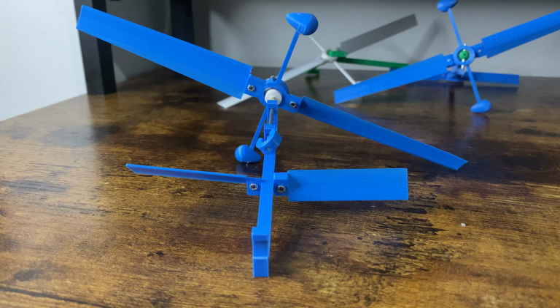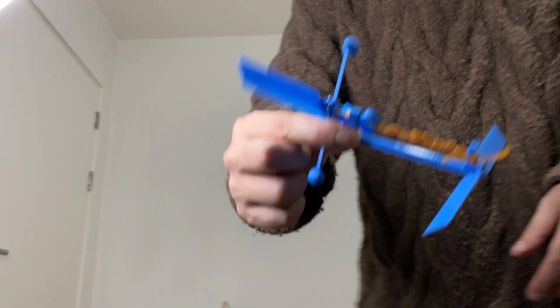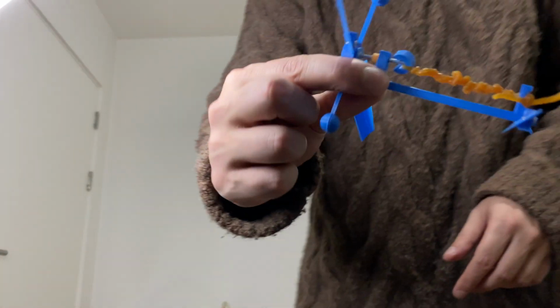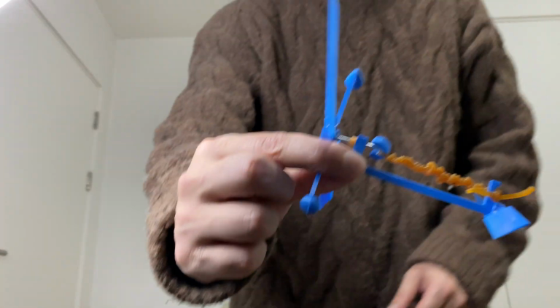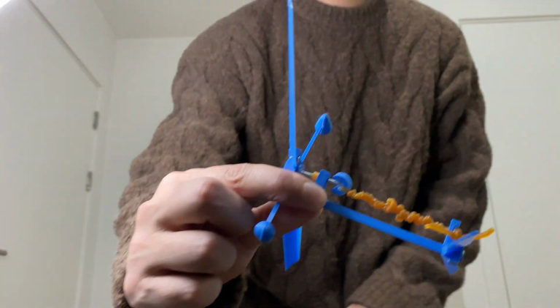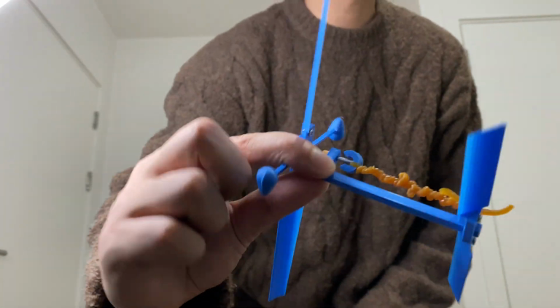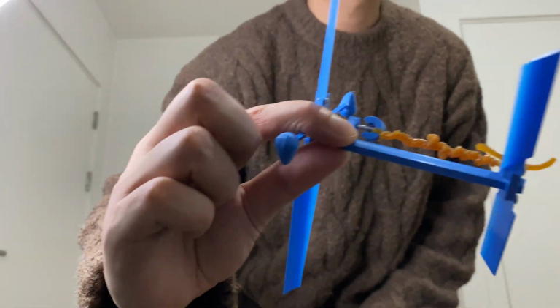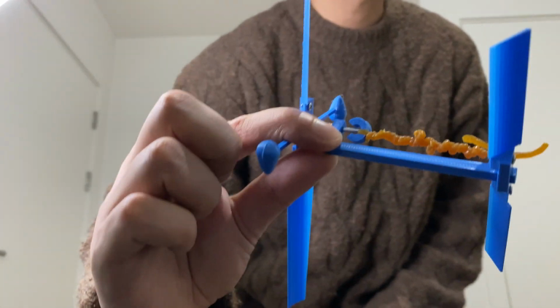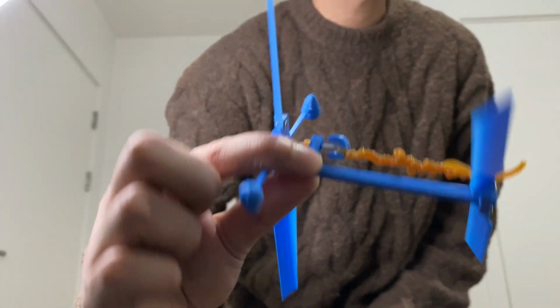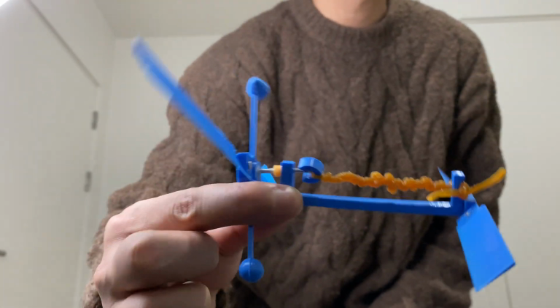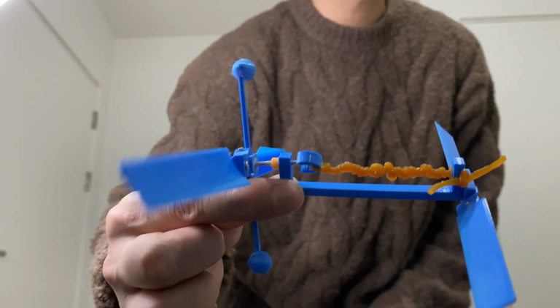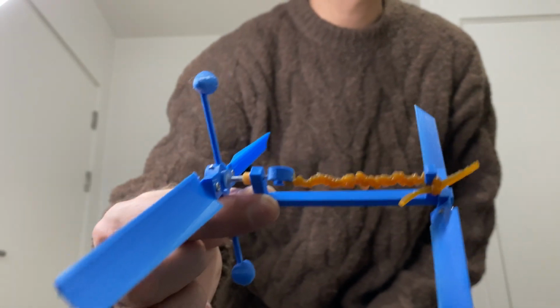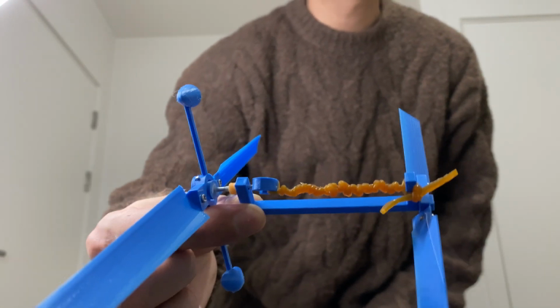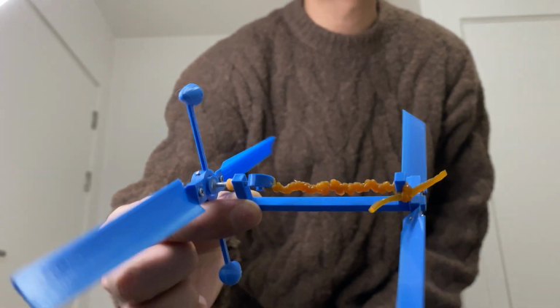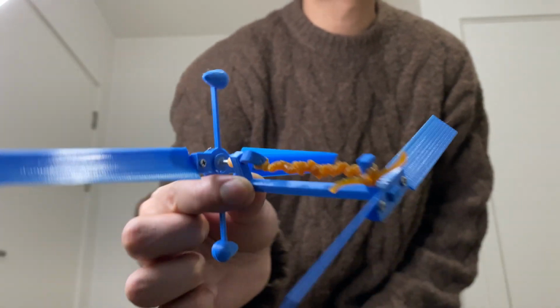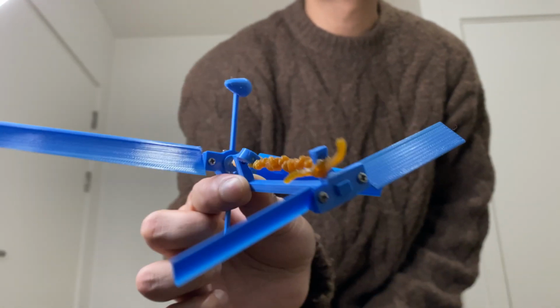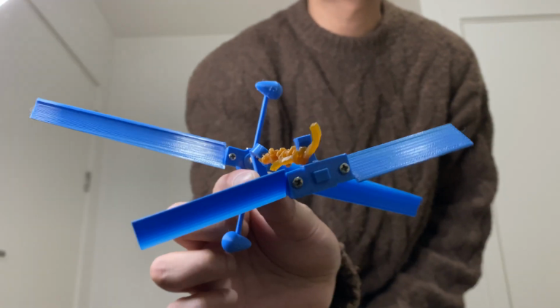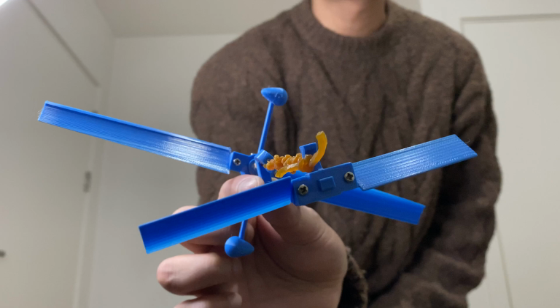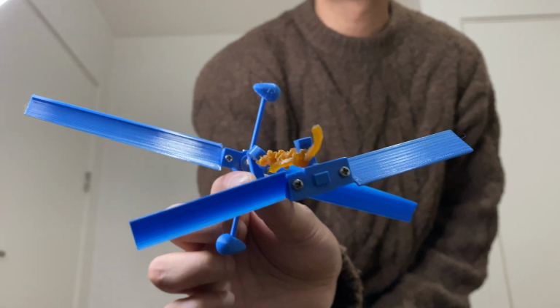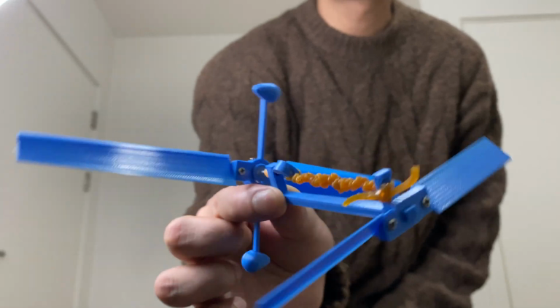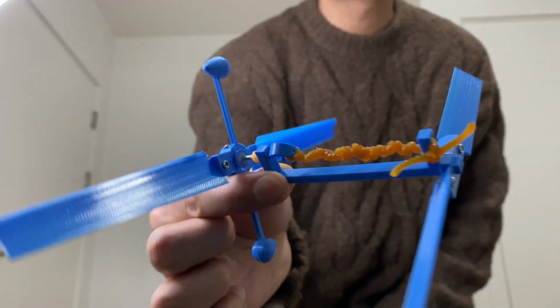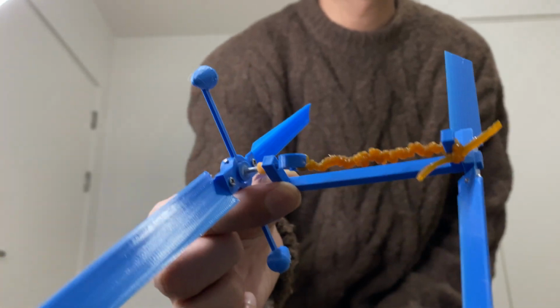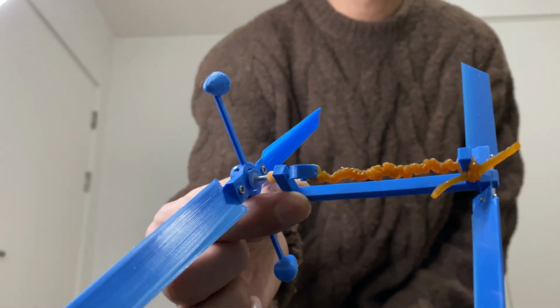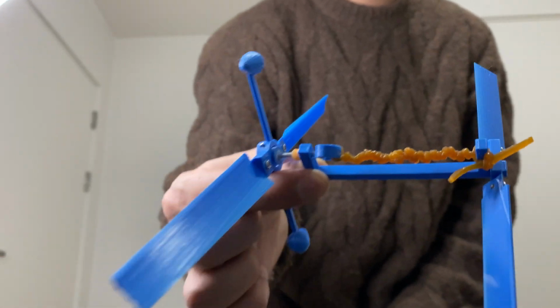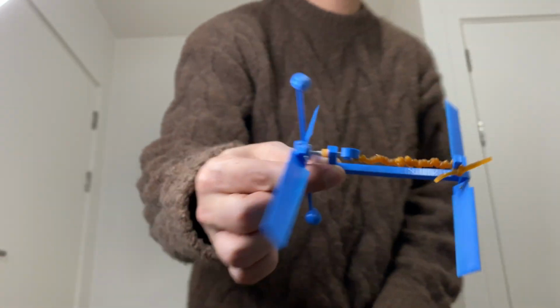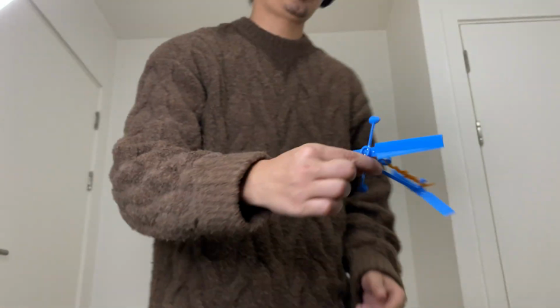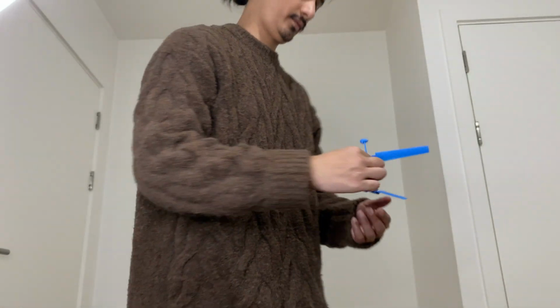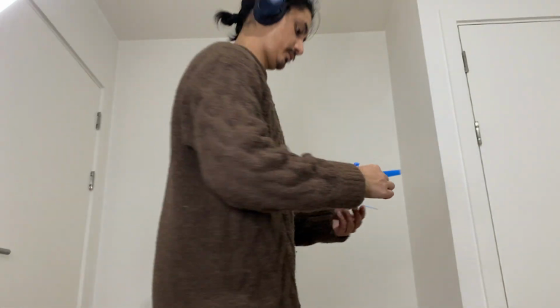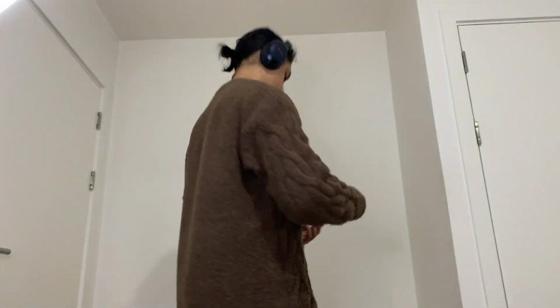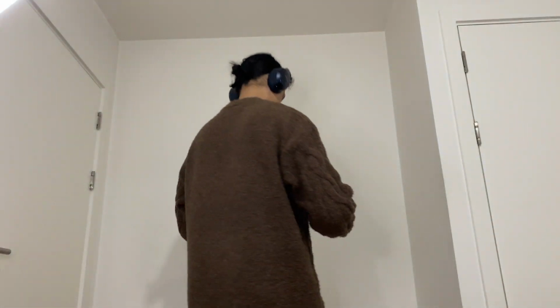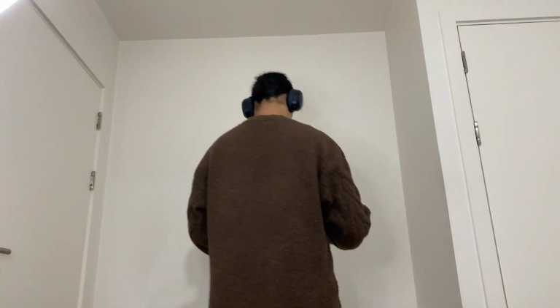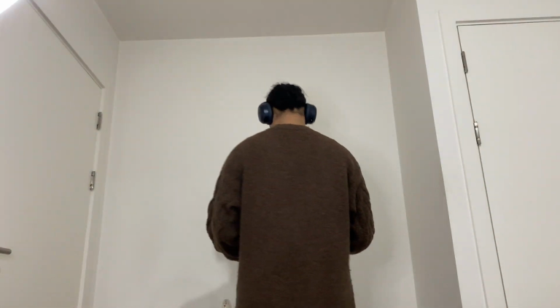Before you go, here is some bonus footage of a third design I tested and I thought you might like.